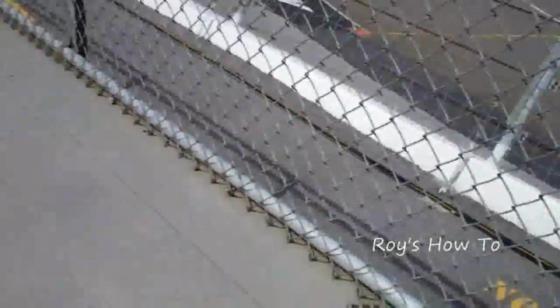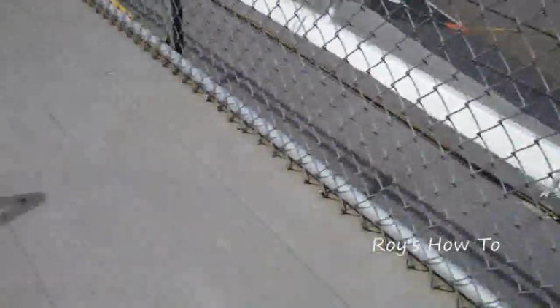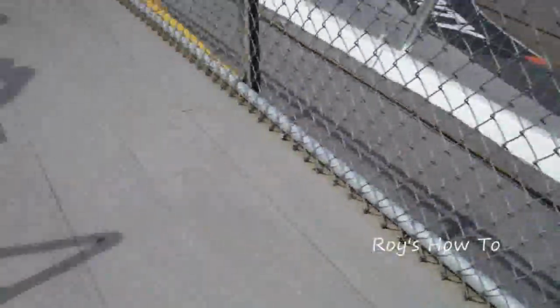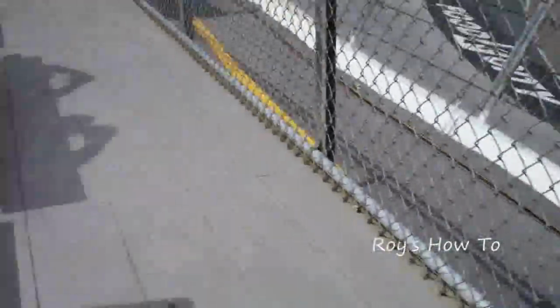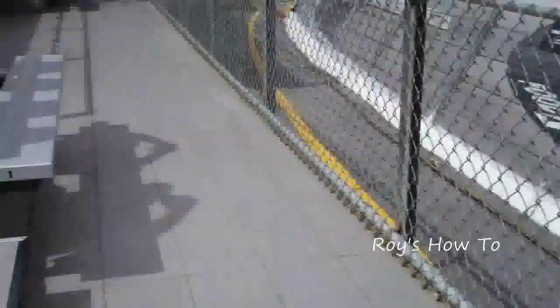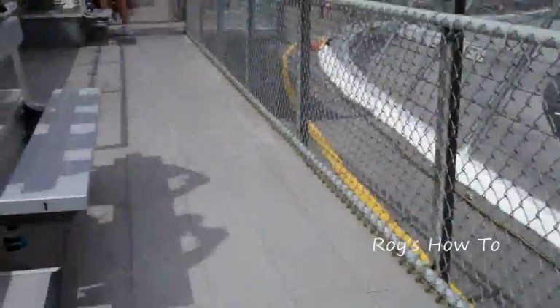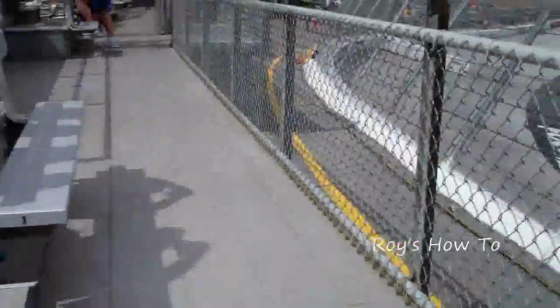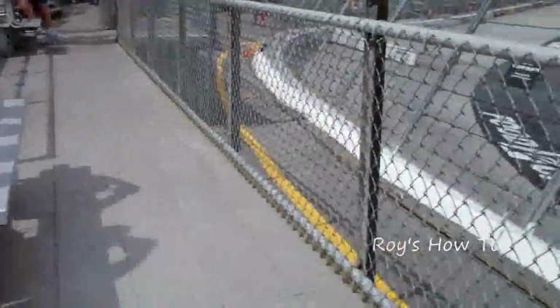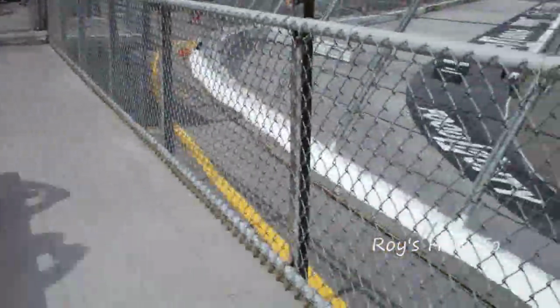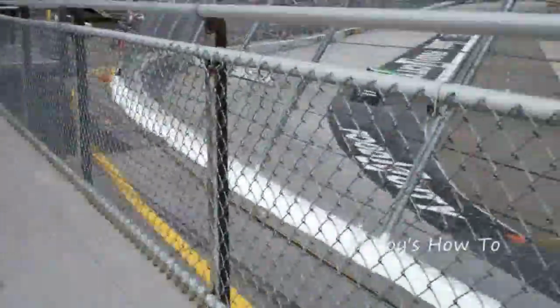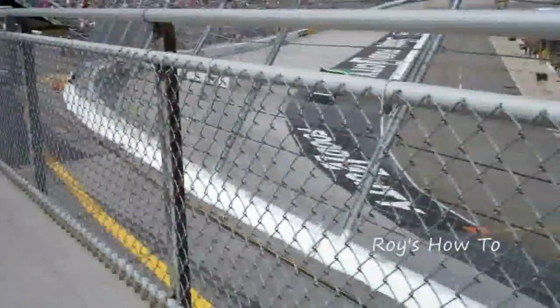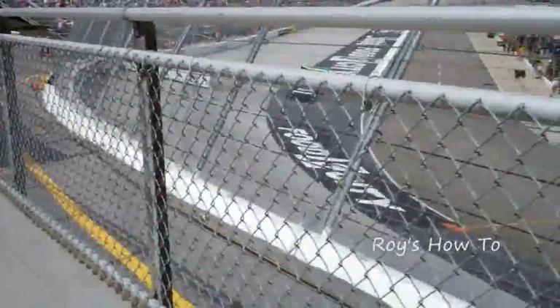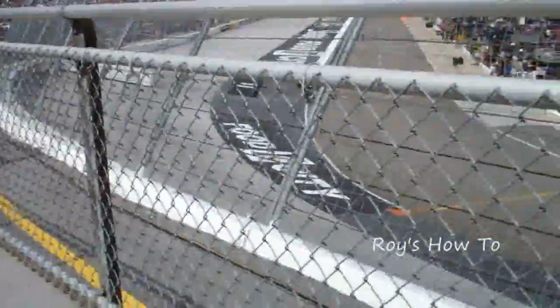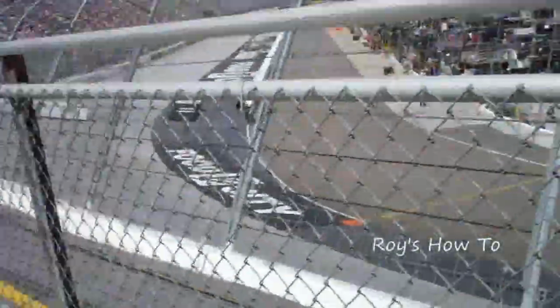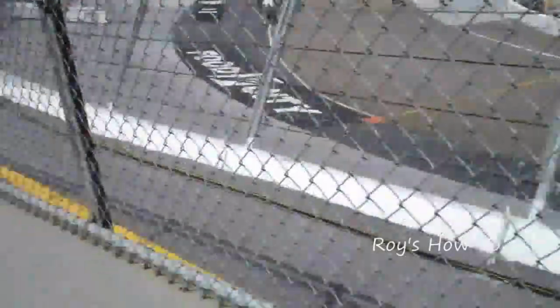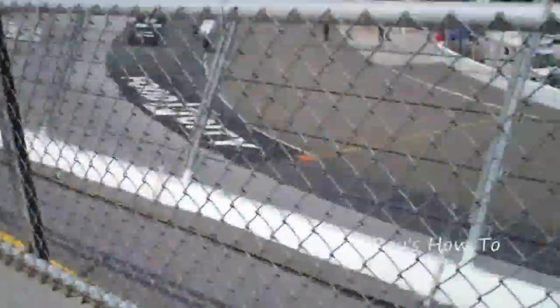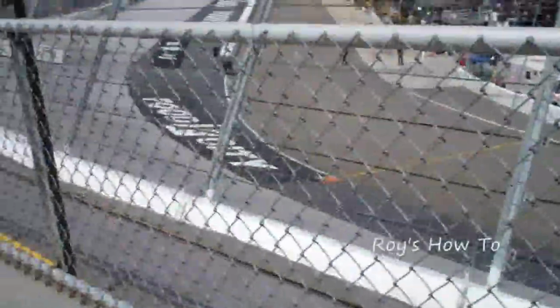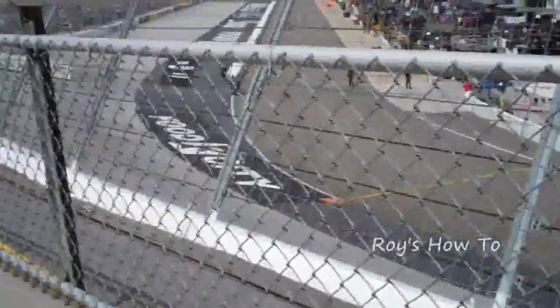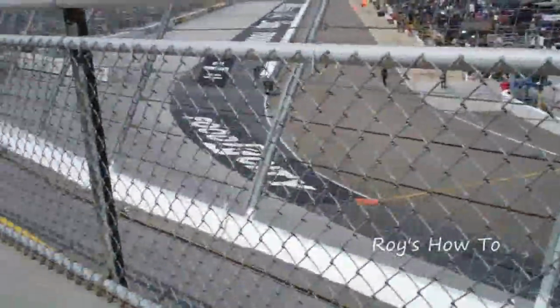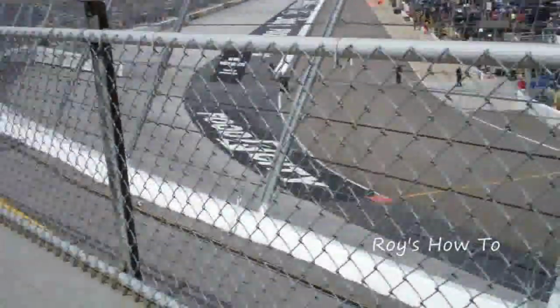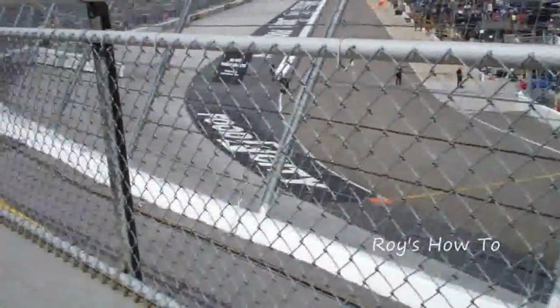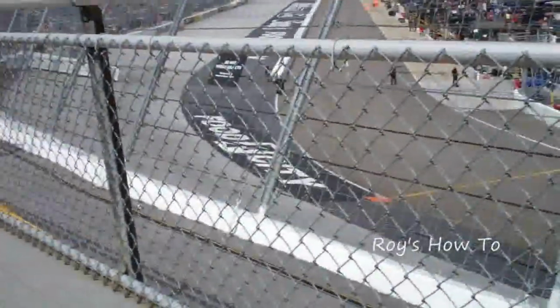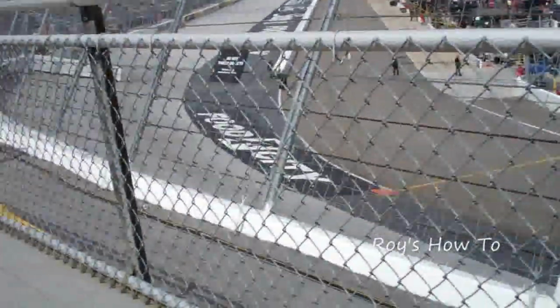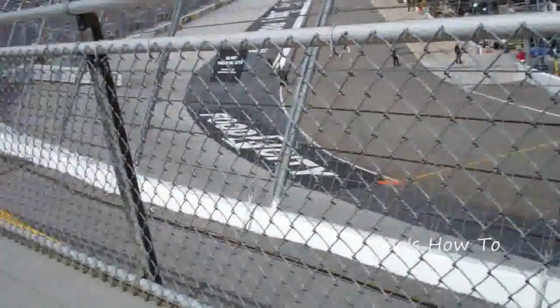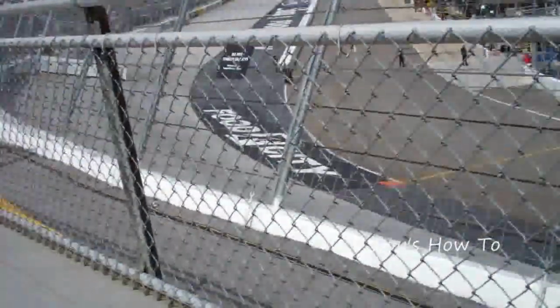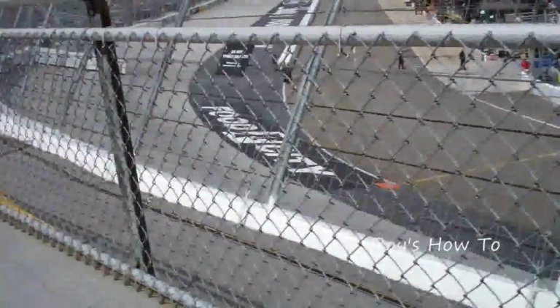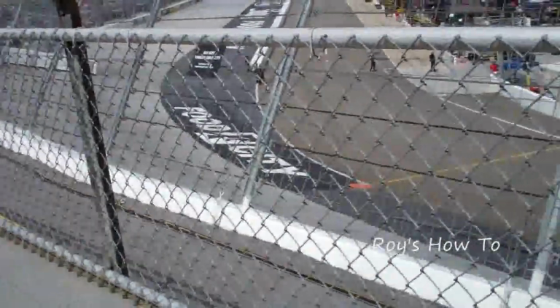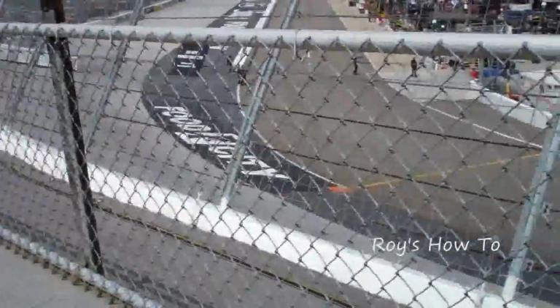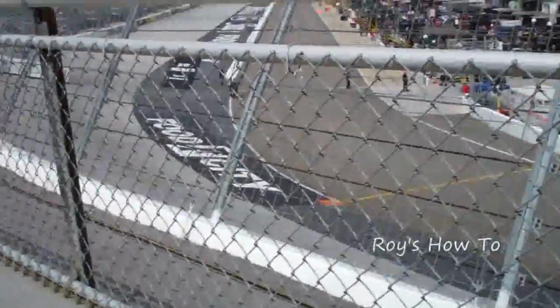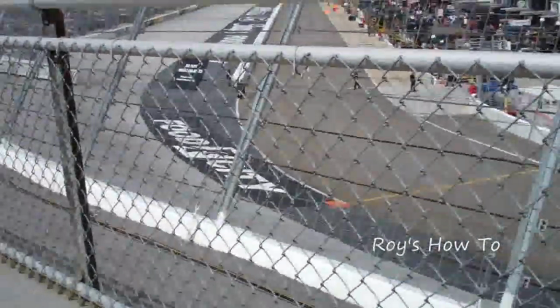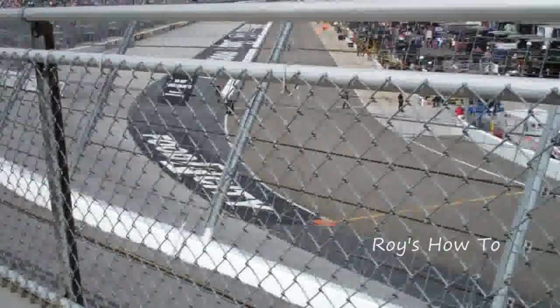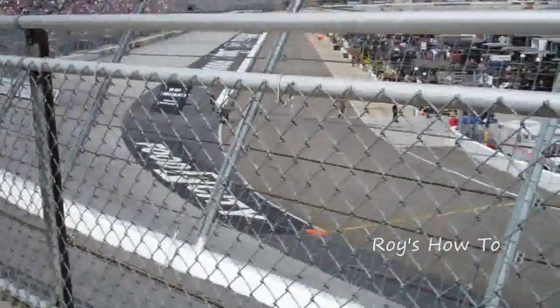We're in row one here at Bristol Motor Speedway. Welcome Norm from the Cheers television show!